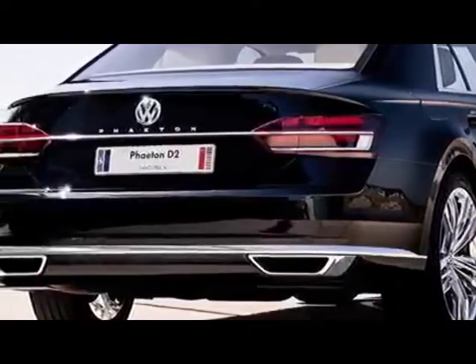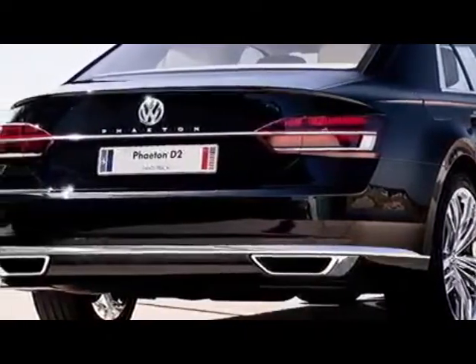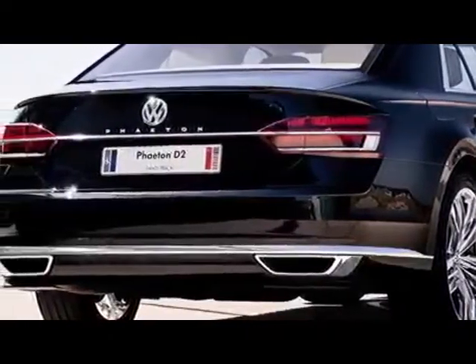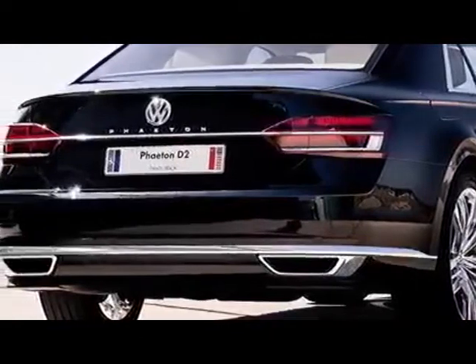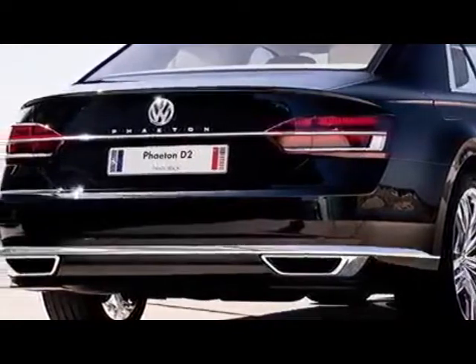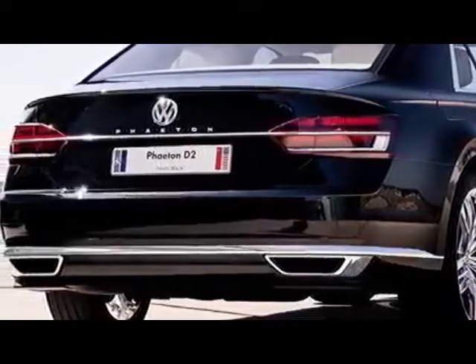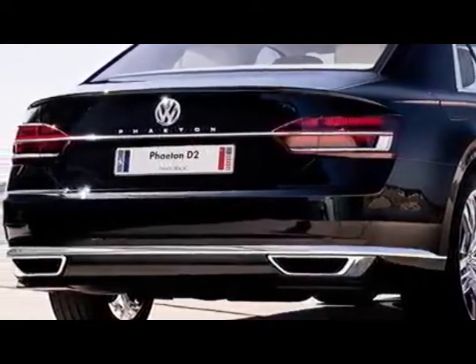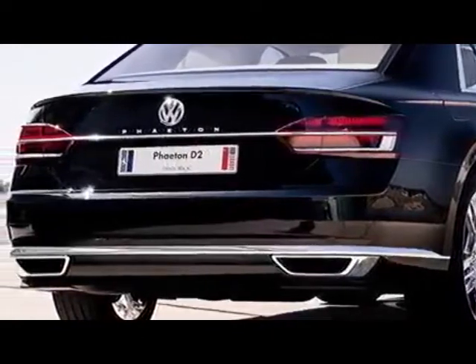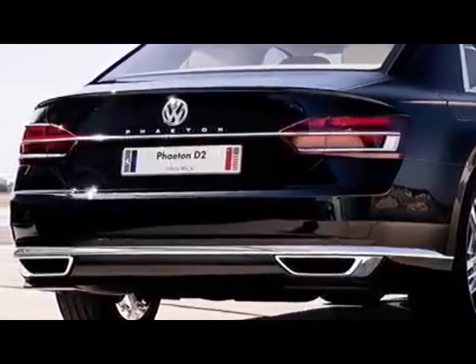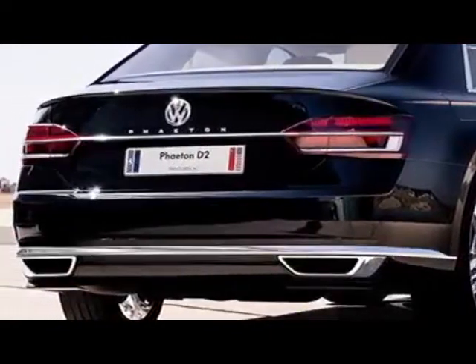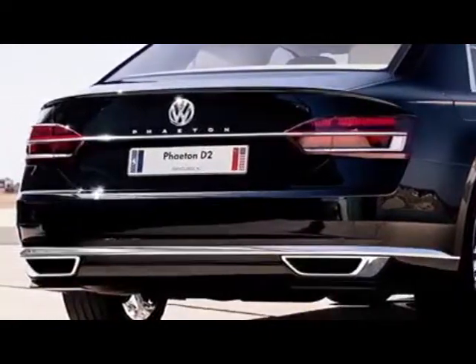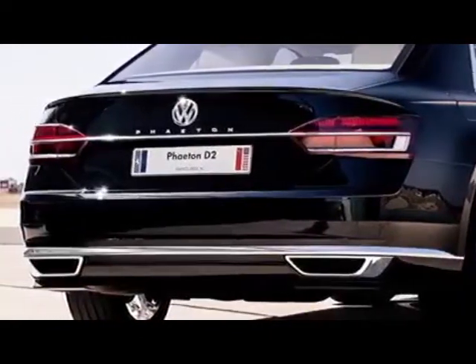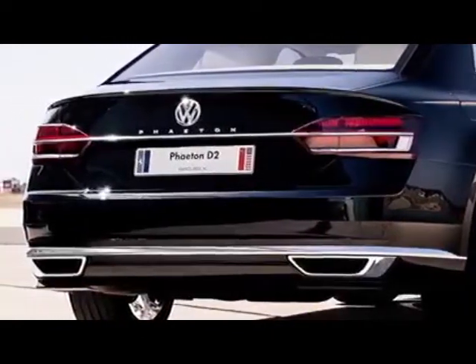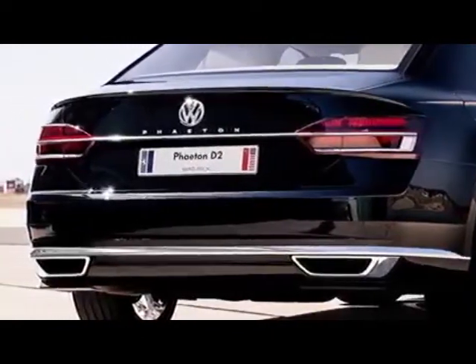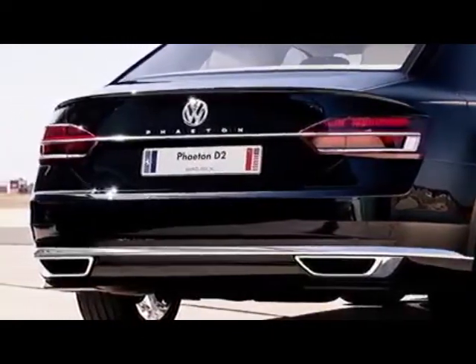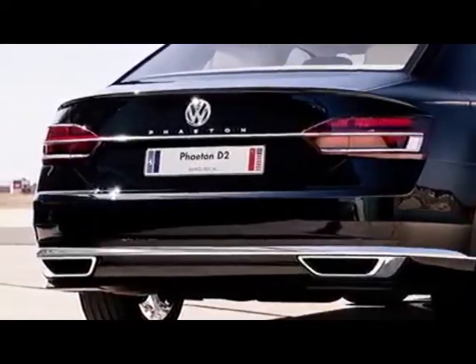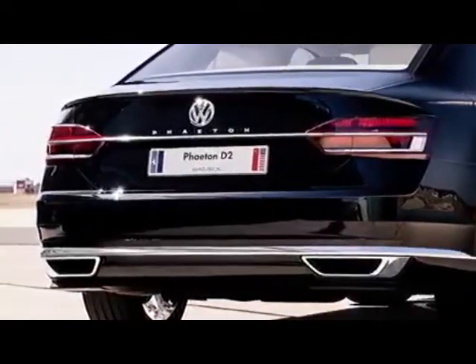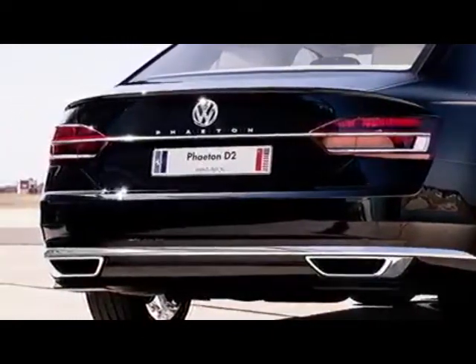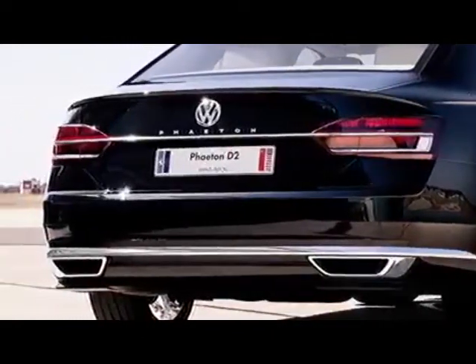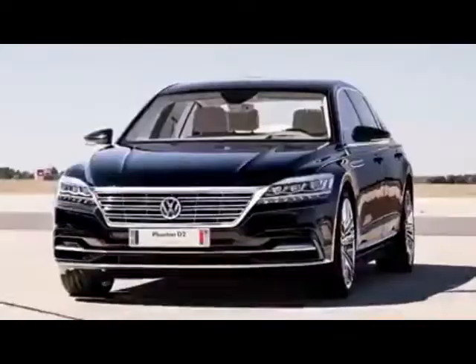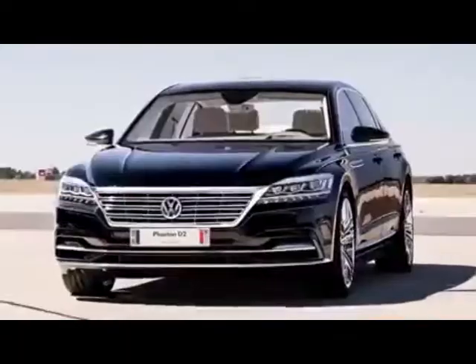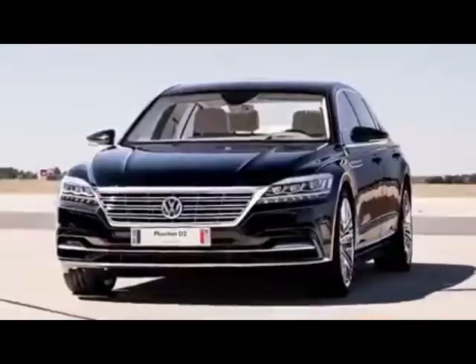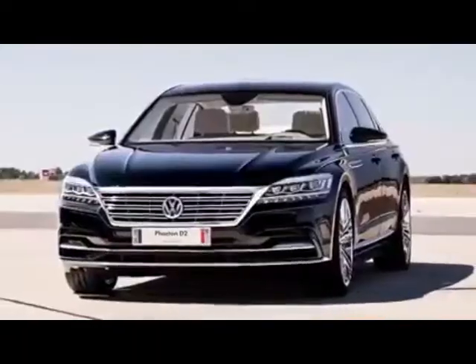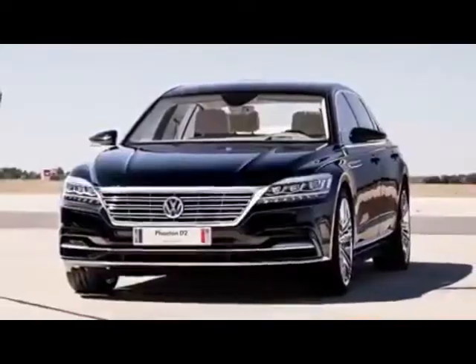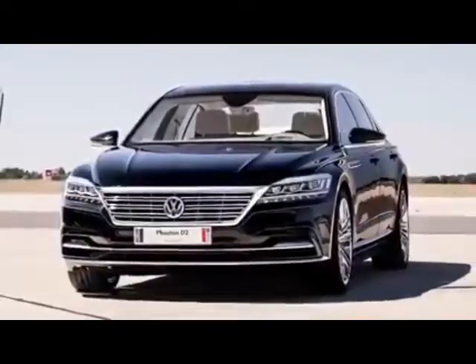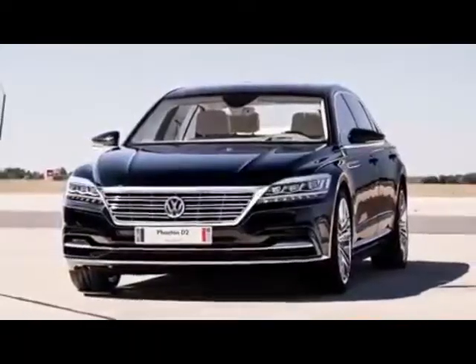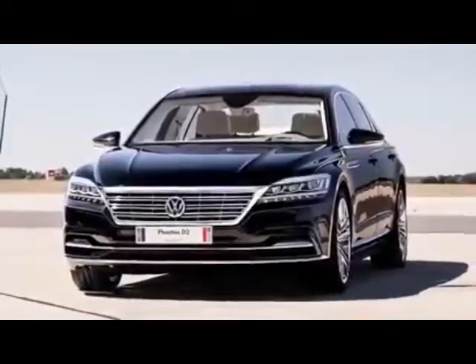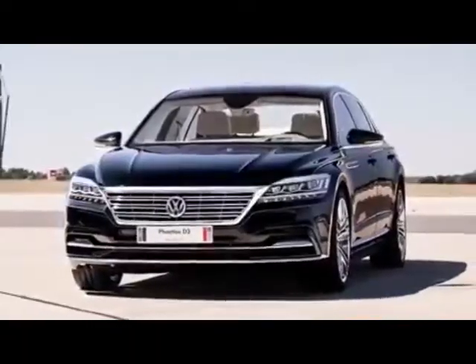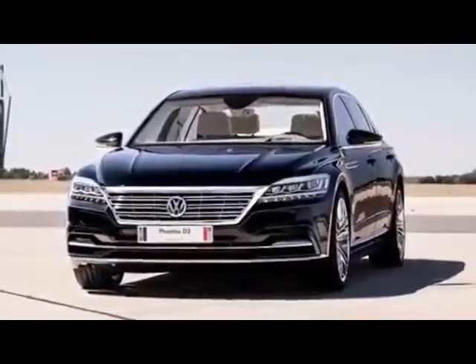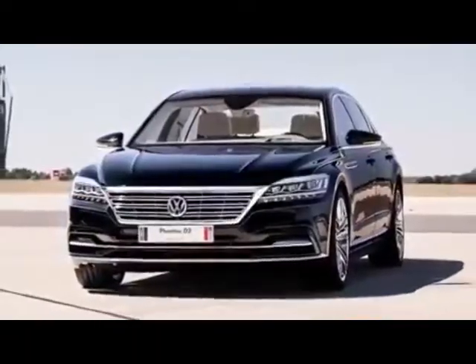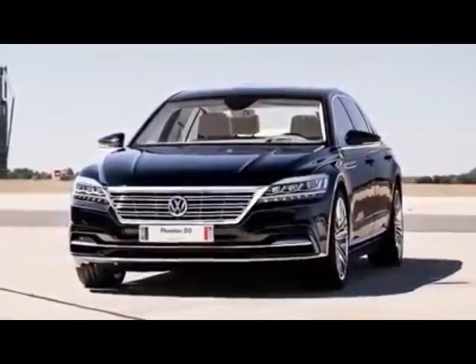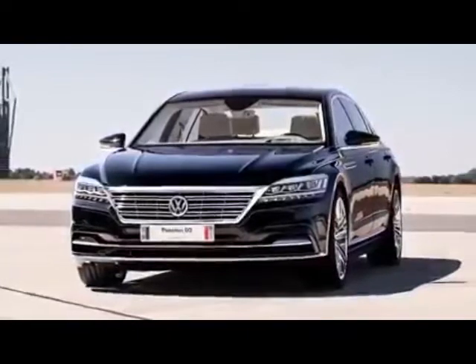Guys, if you like this Volkswagen Fetton prototype, please subscribe and hit the like button.